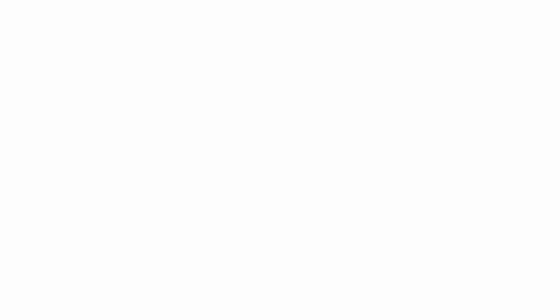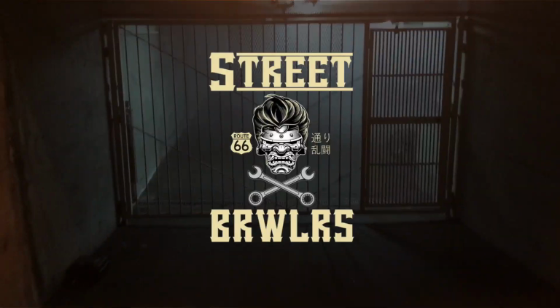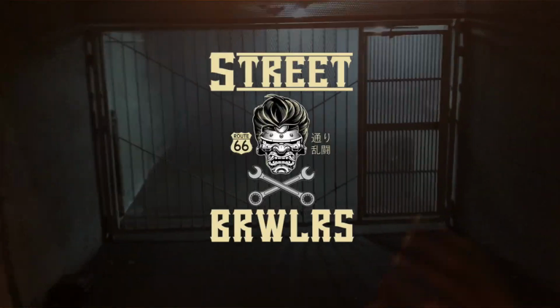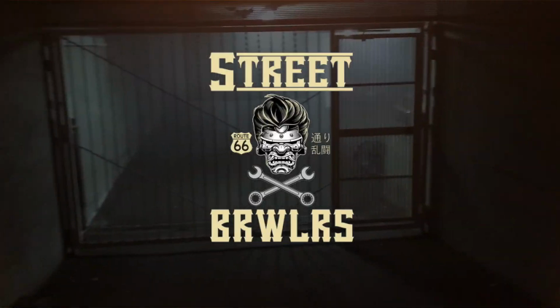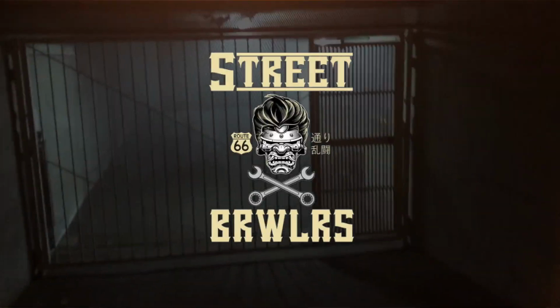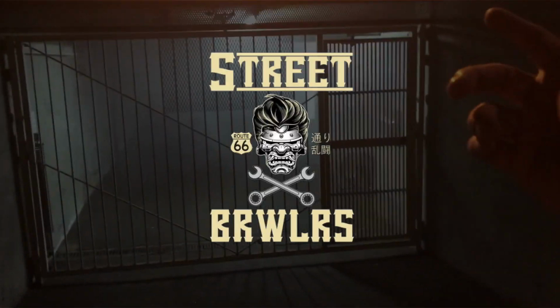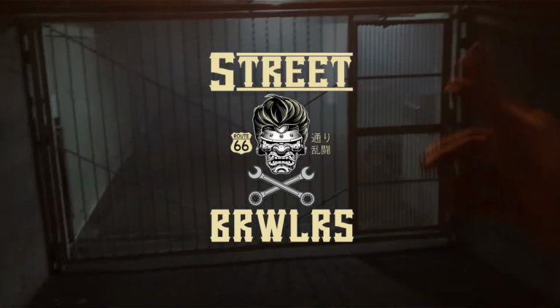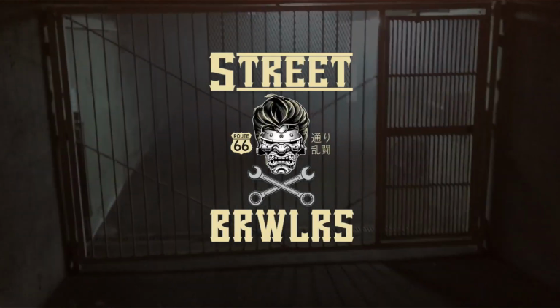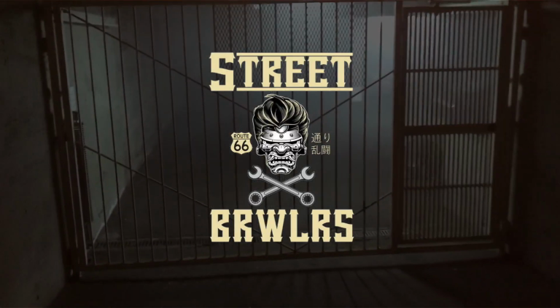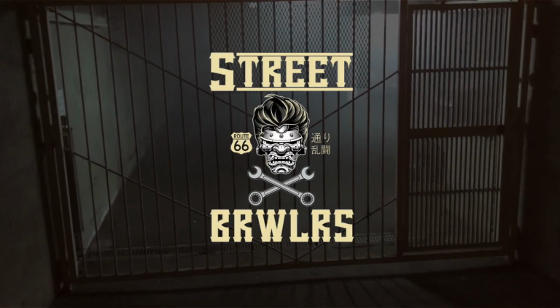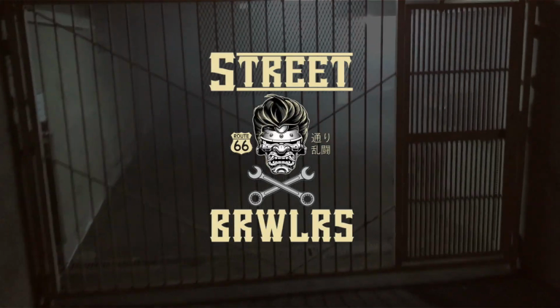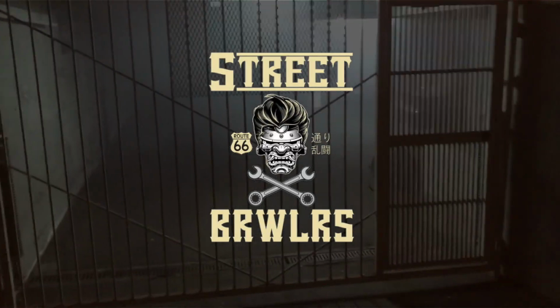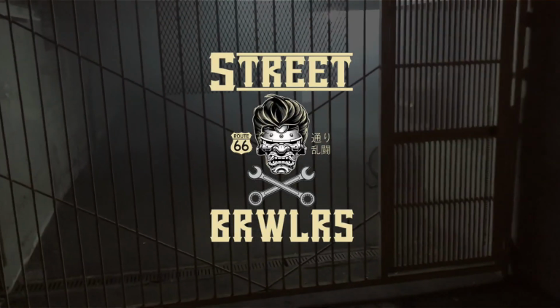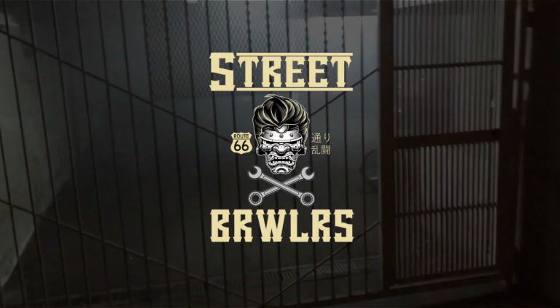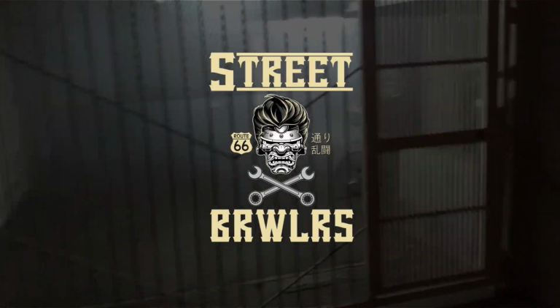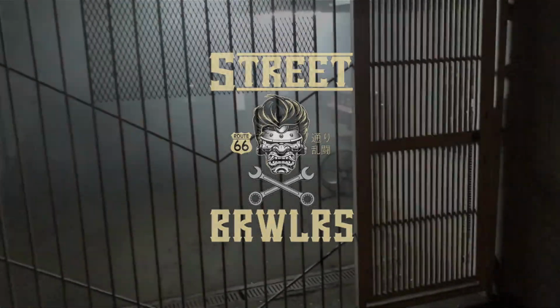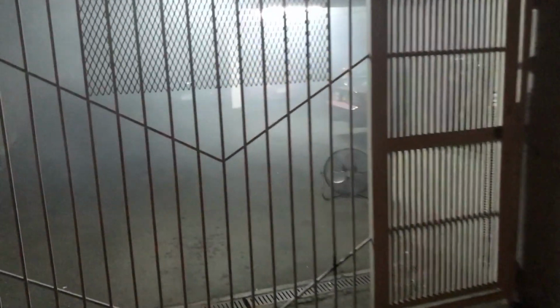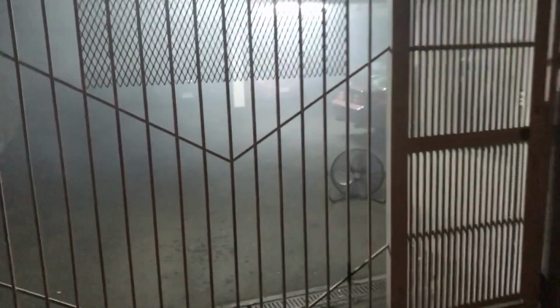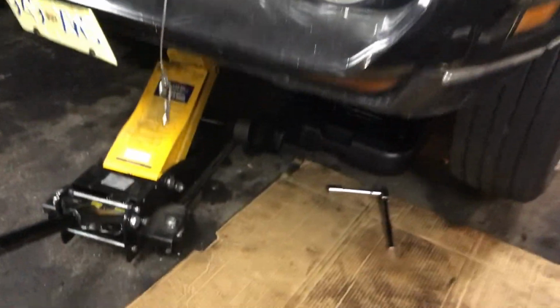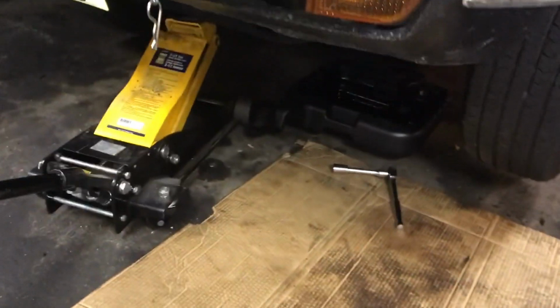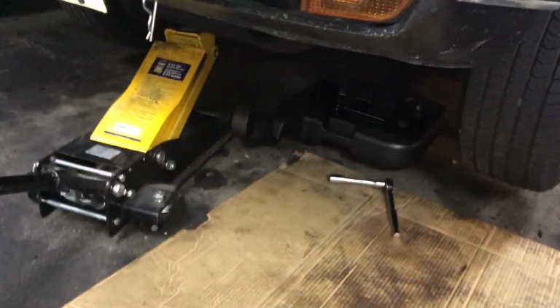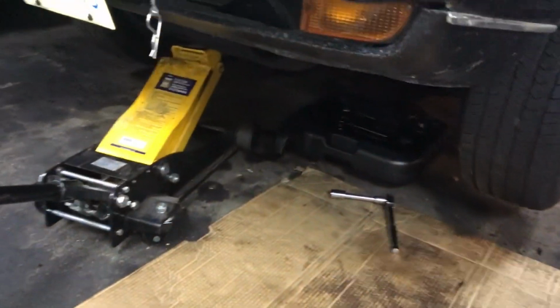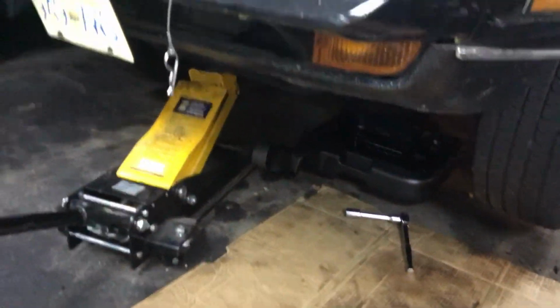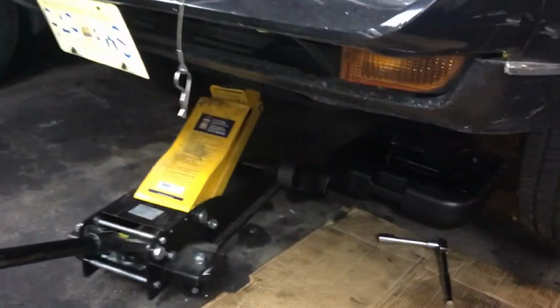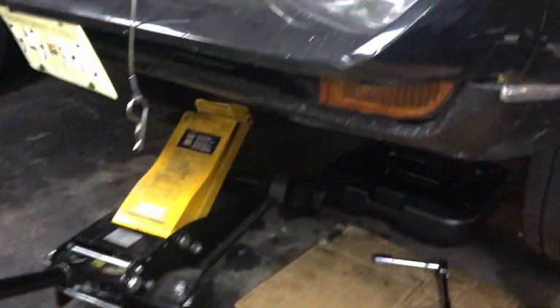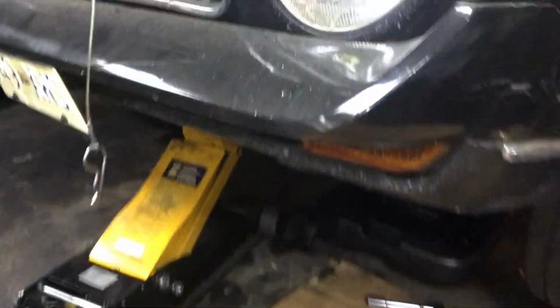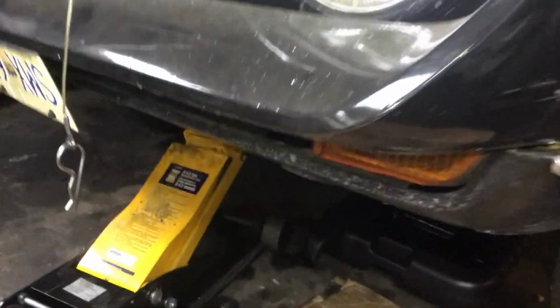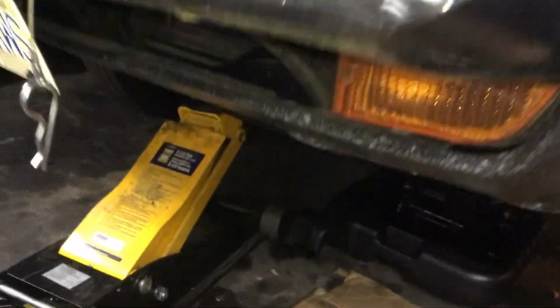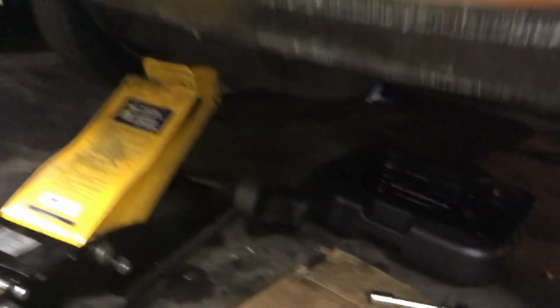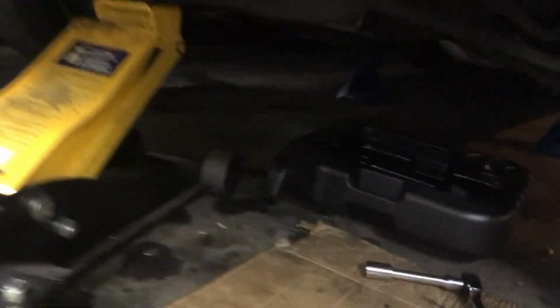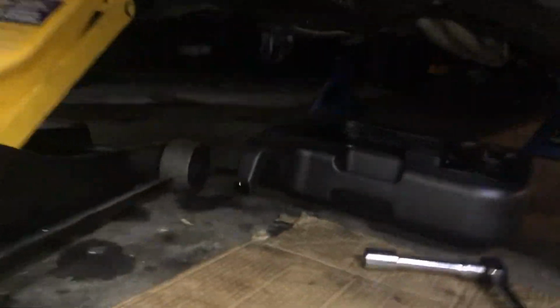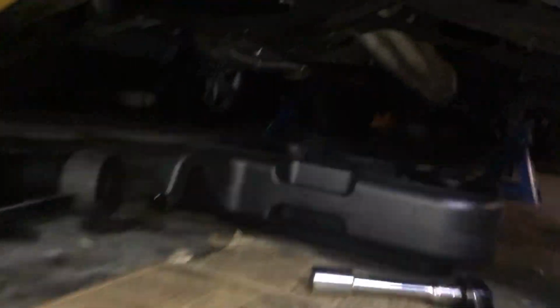This is the inside of the shop. Okay boys, we're doing some TLC now.